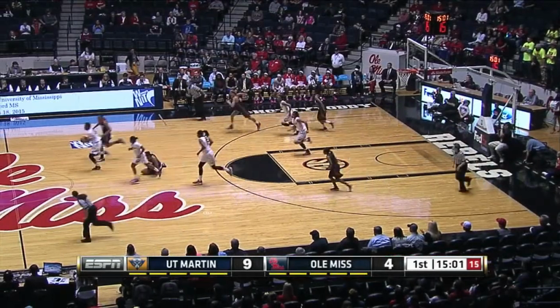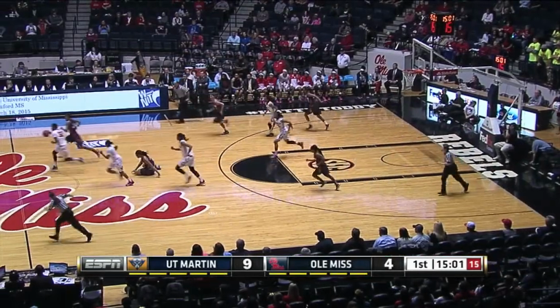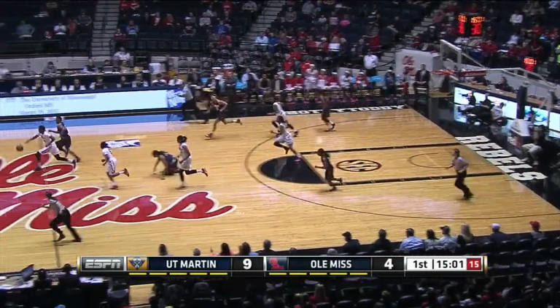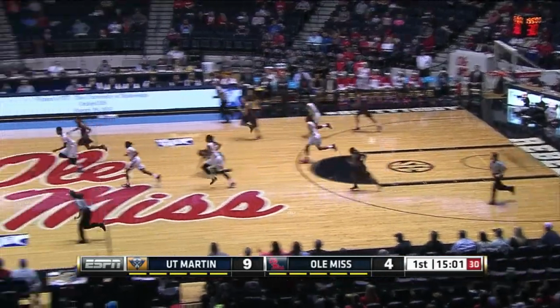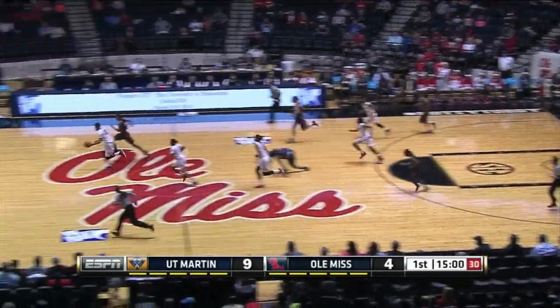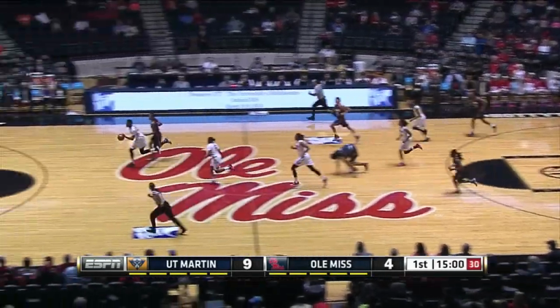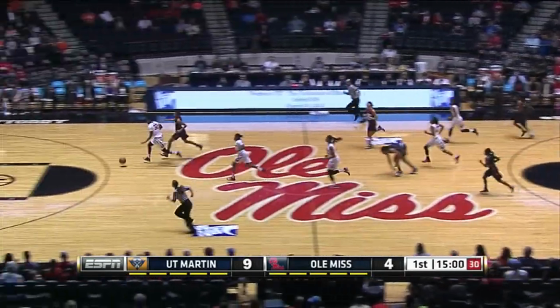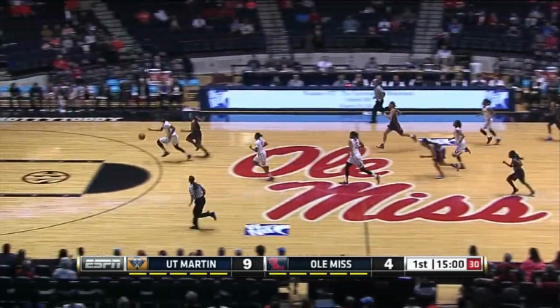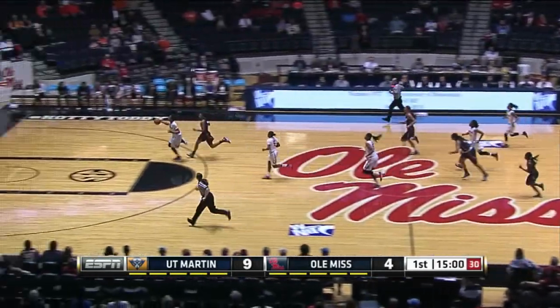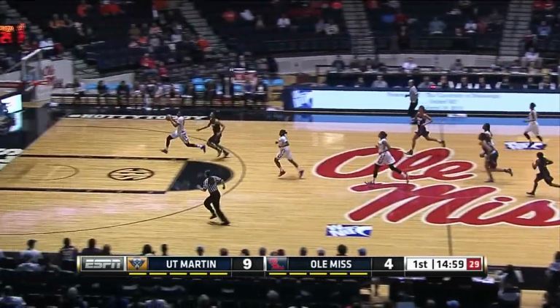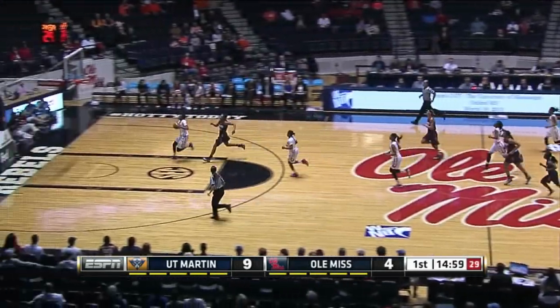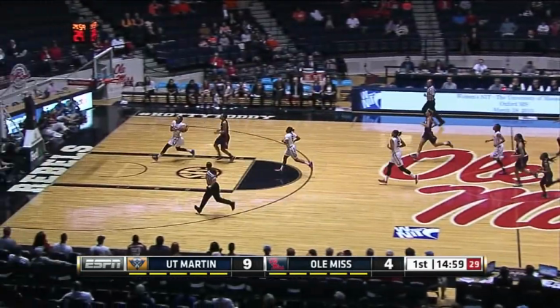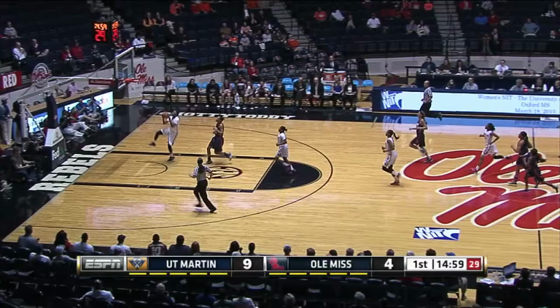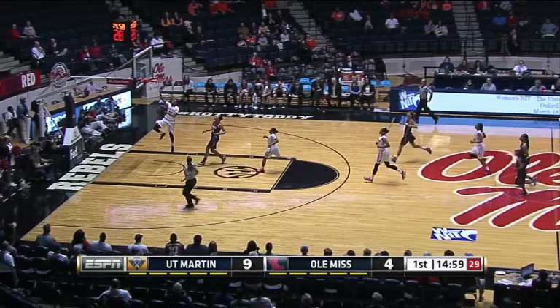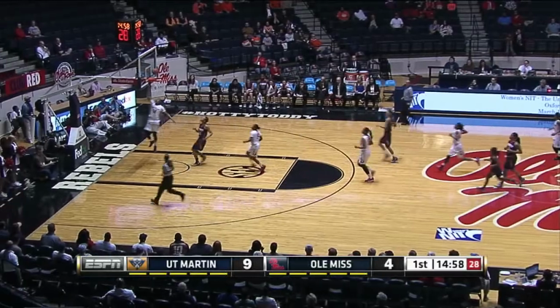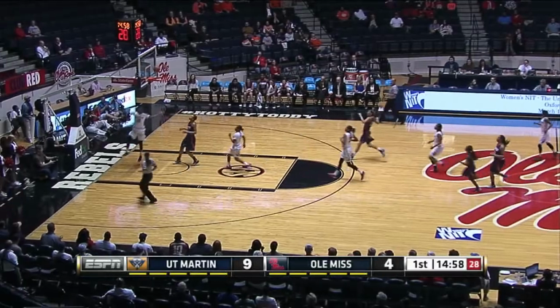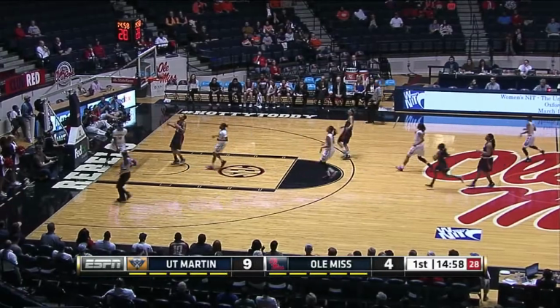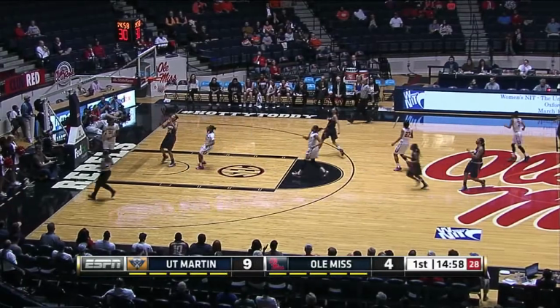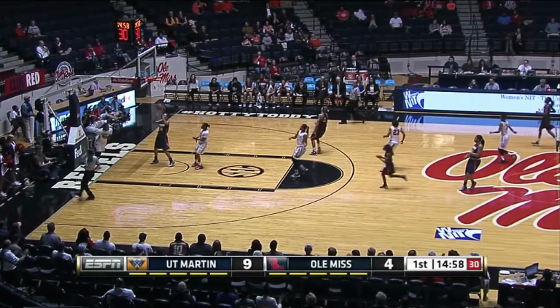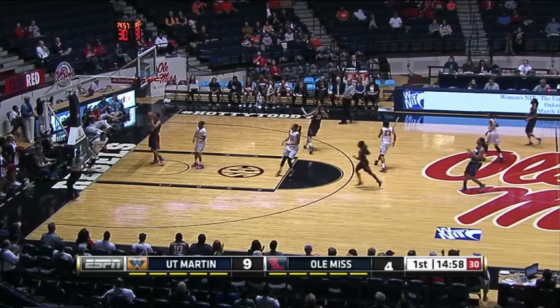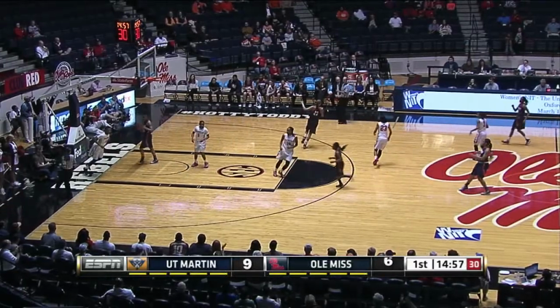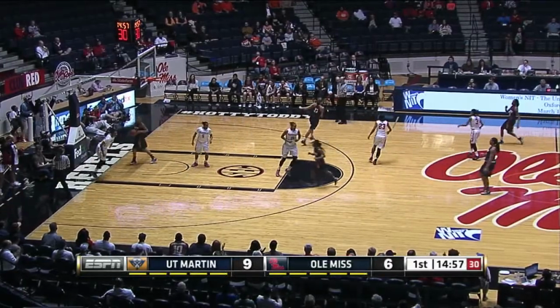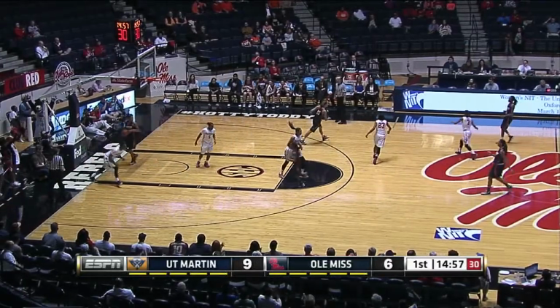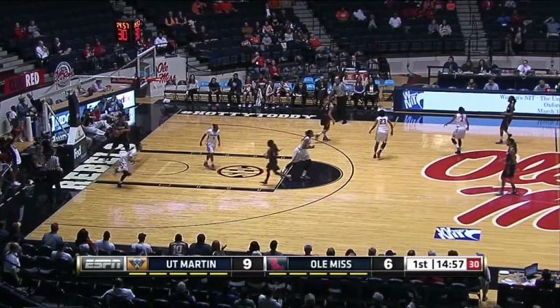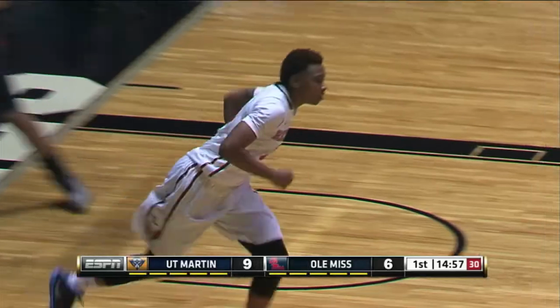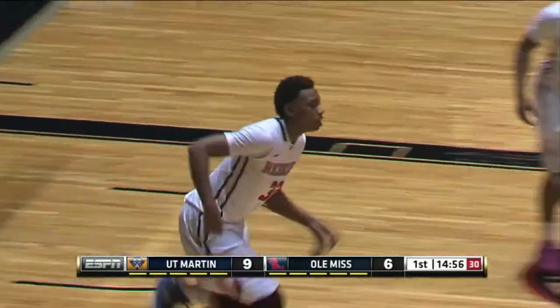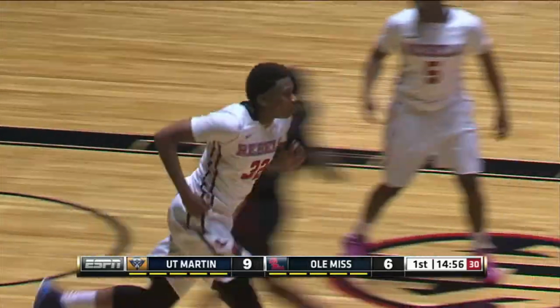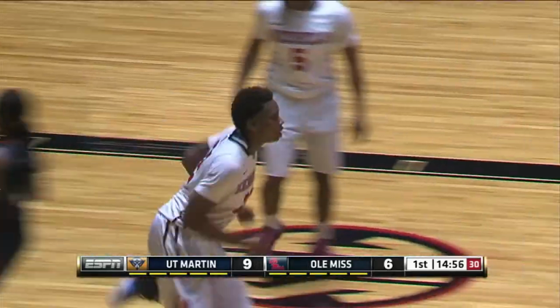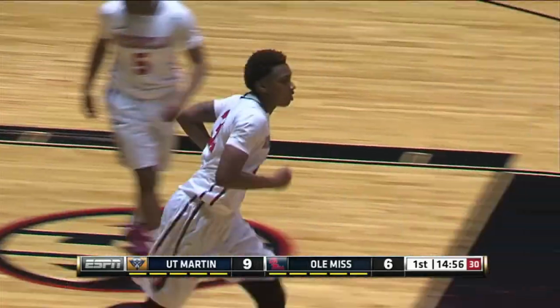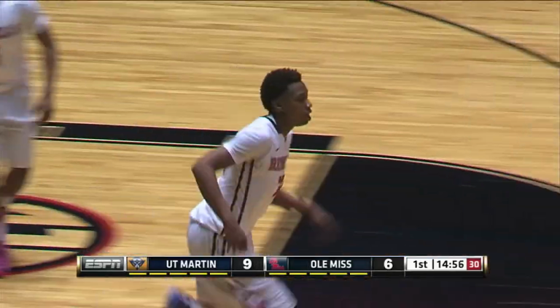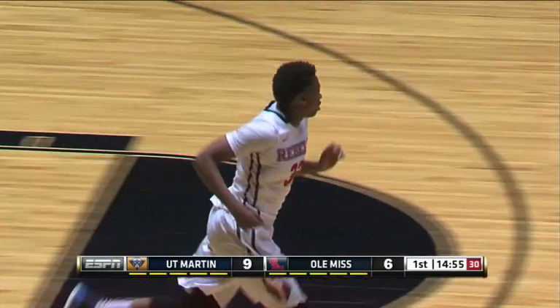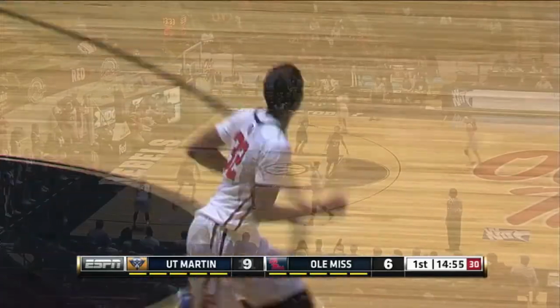There's a steal. Tia Falarou ahead of the pack, trying to take it coast to coast. With Asia Jones chasing, she can't catch her.